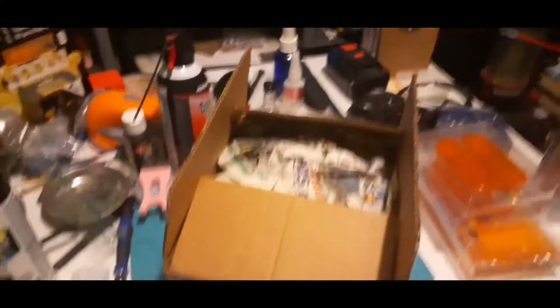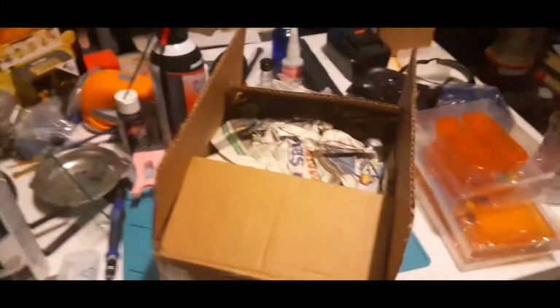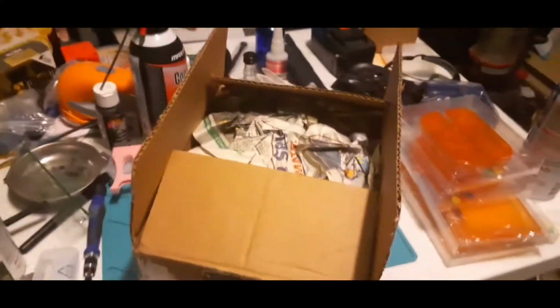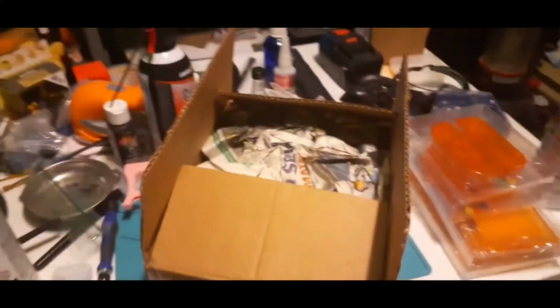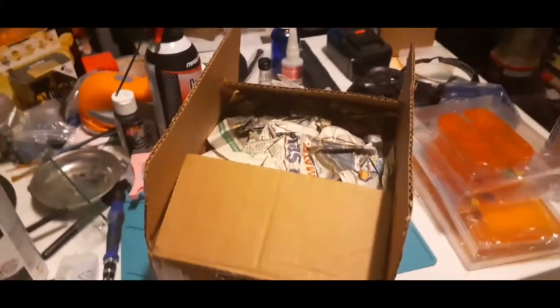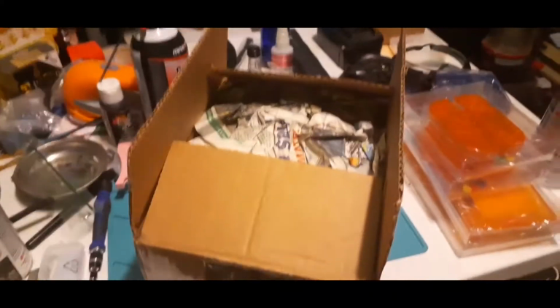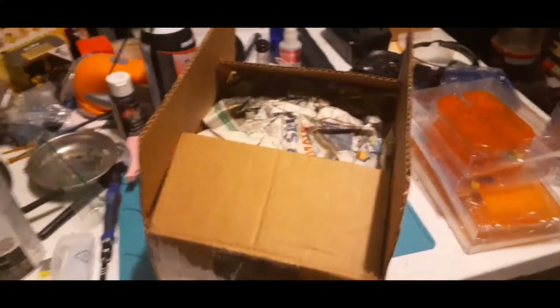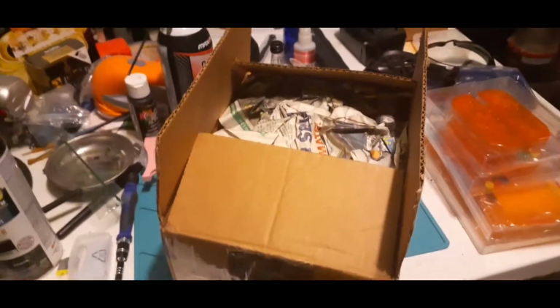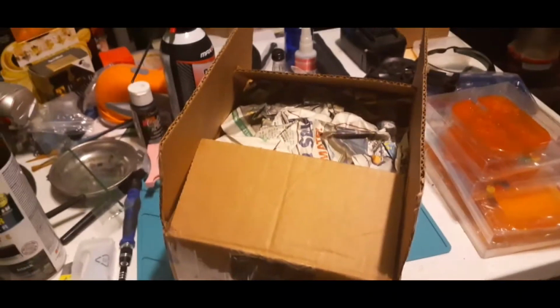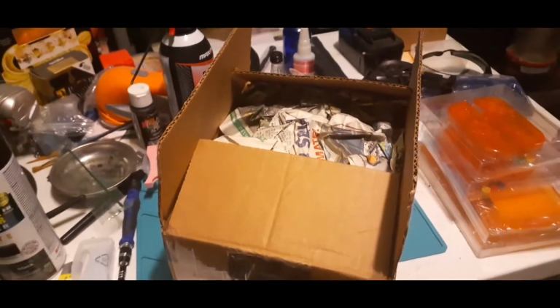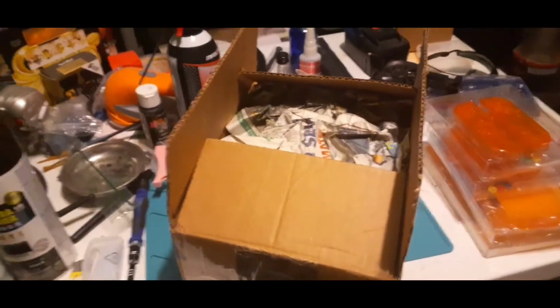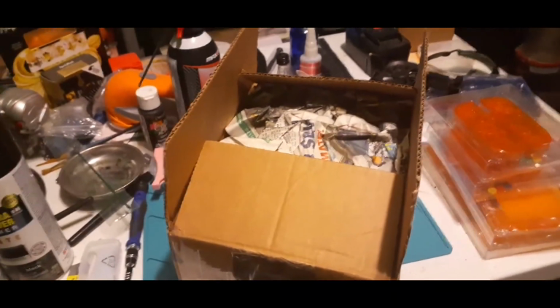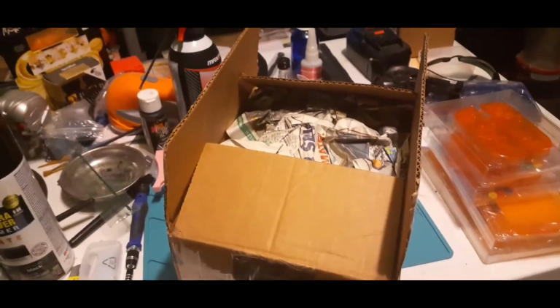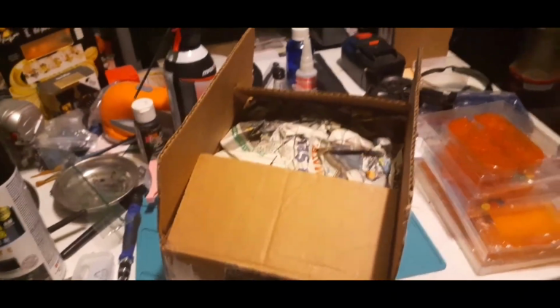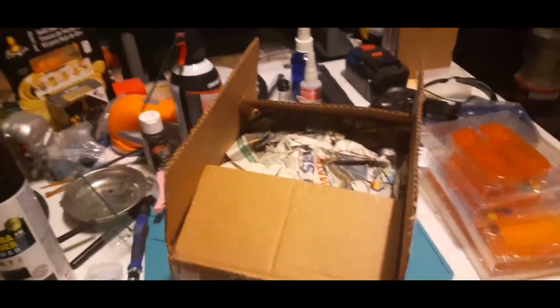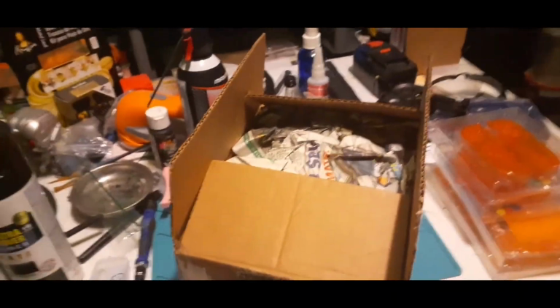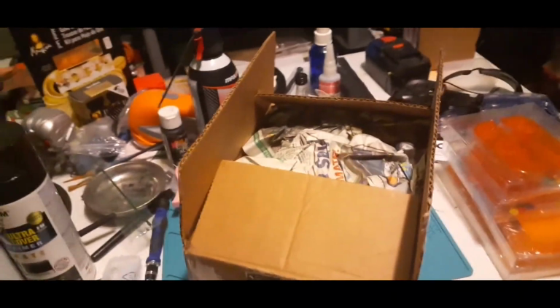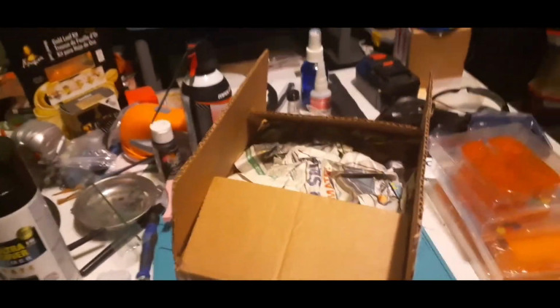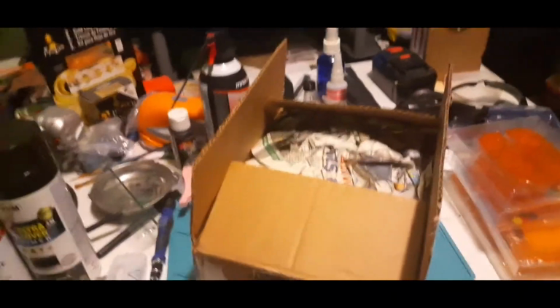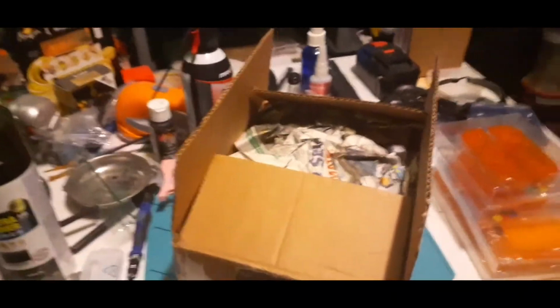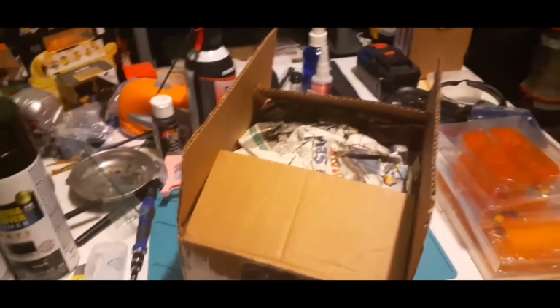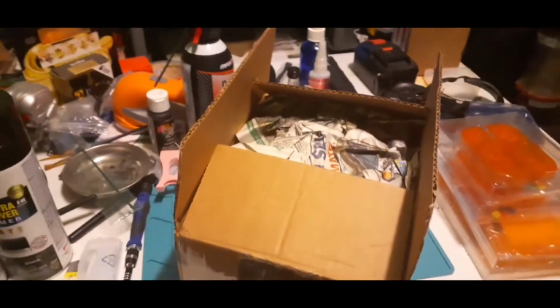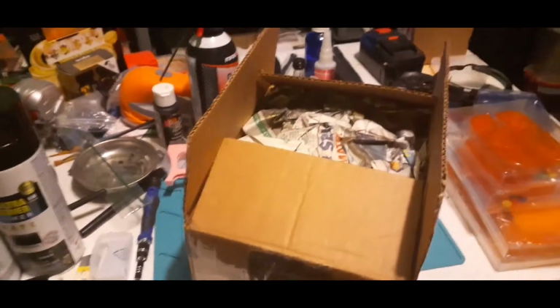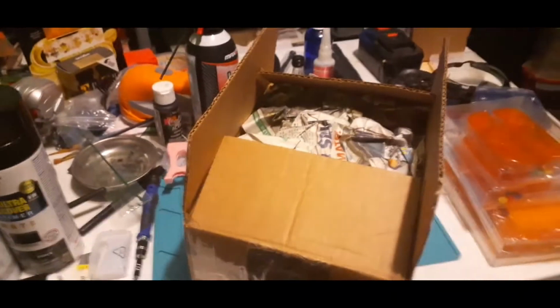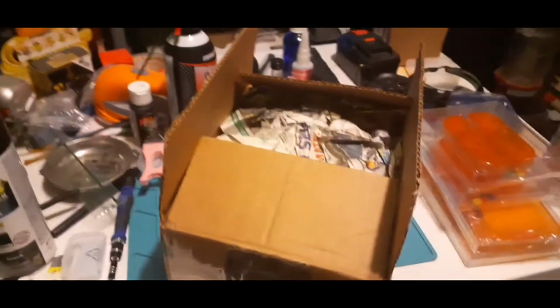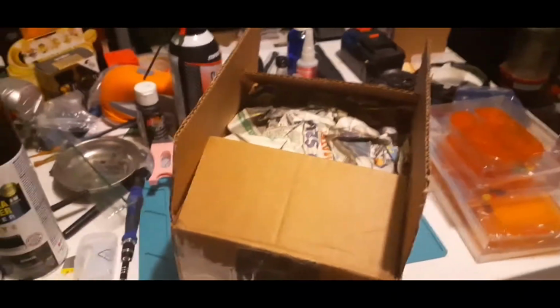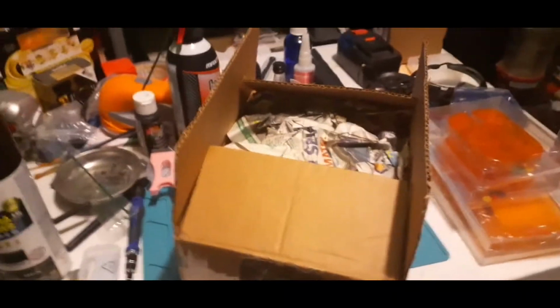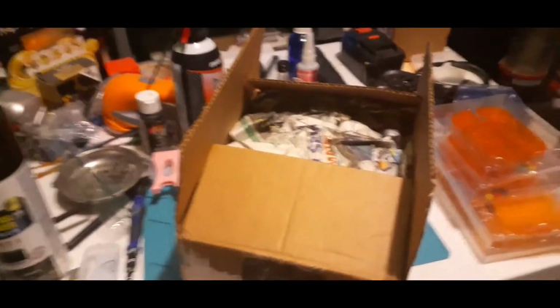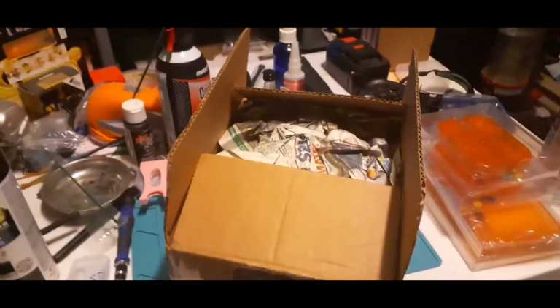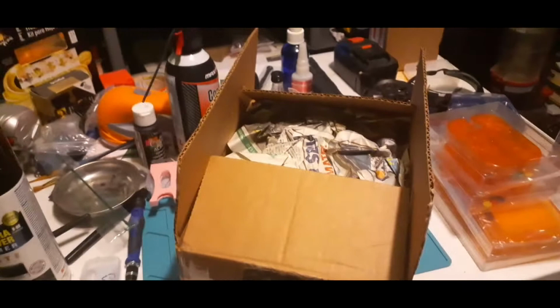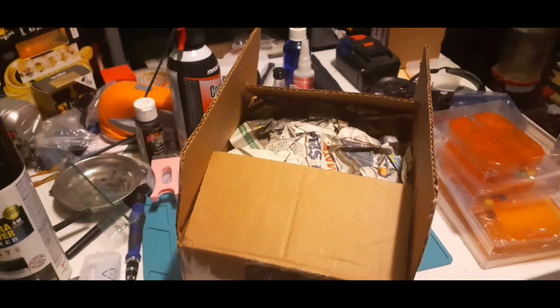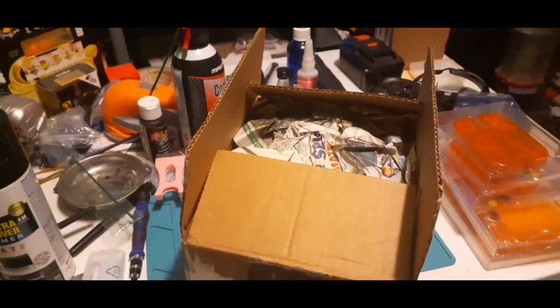Apparently the other camera caught a case of the whoops, and that's what we had to deal with.